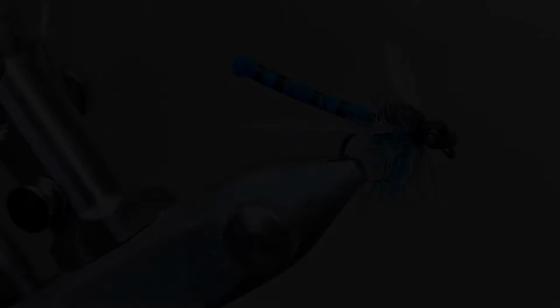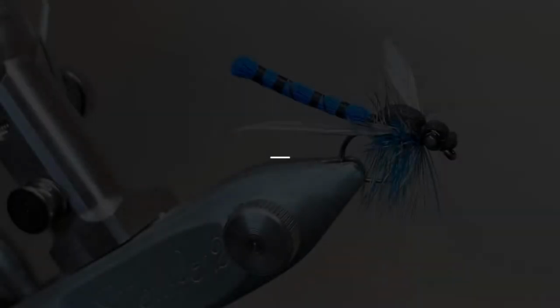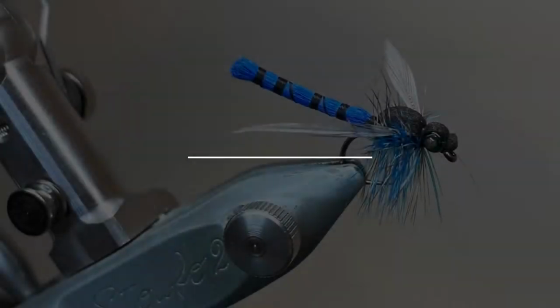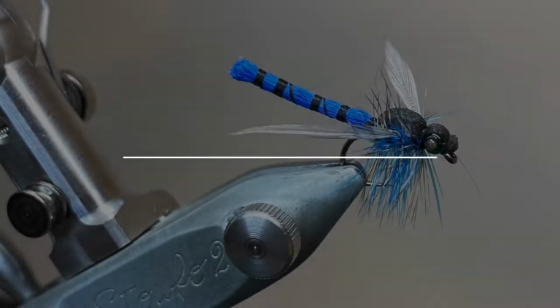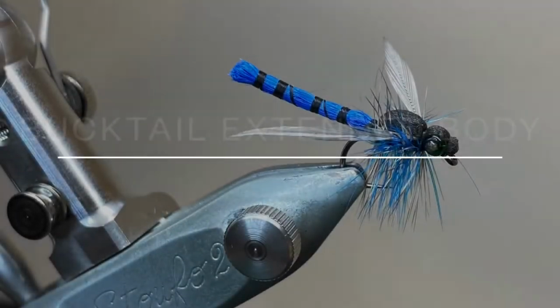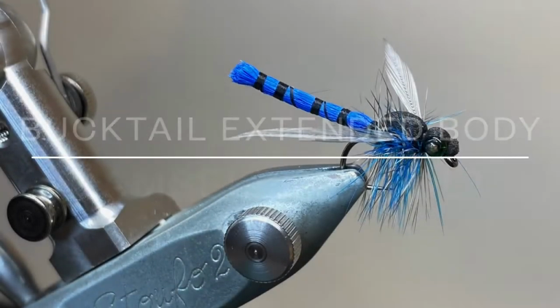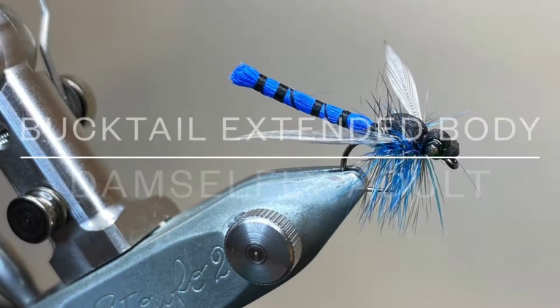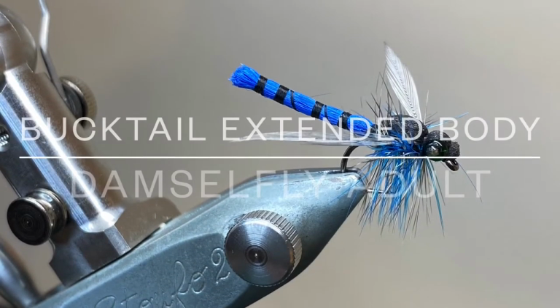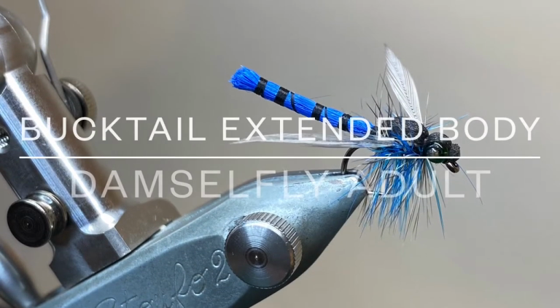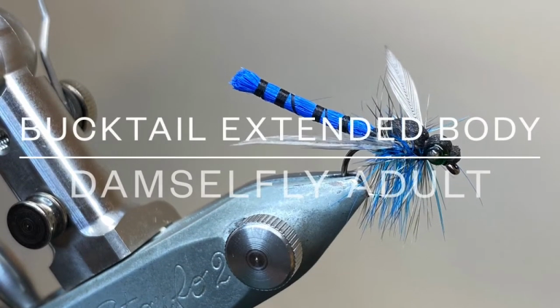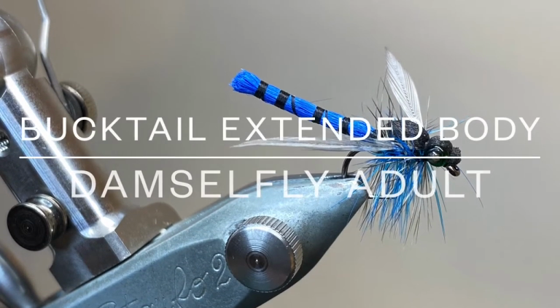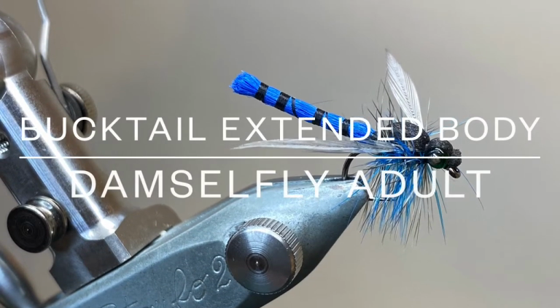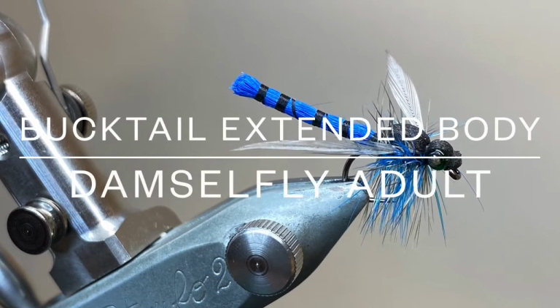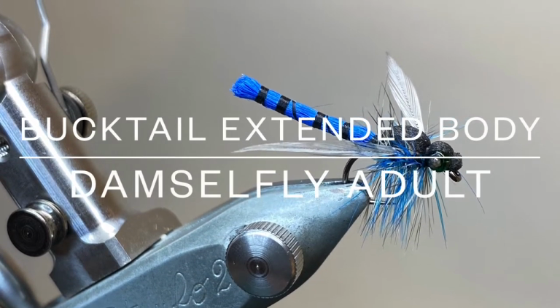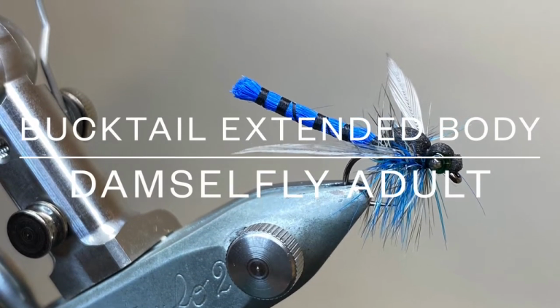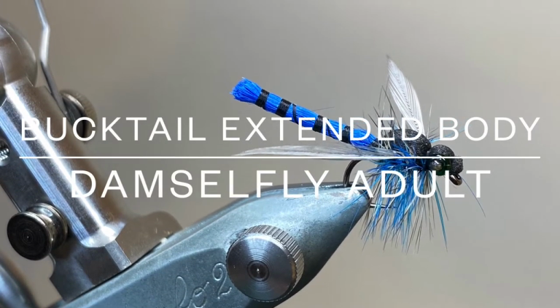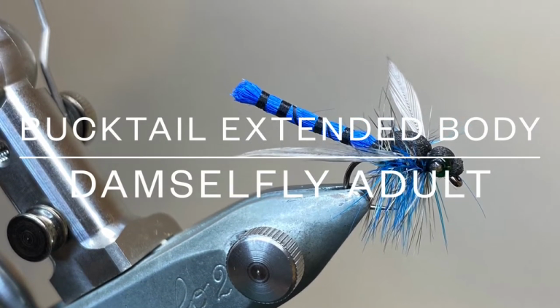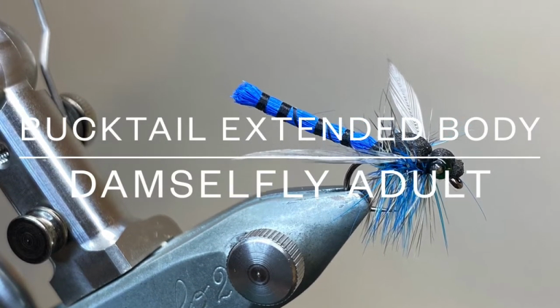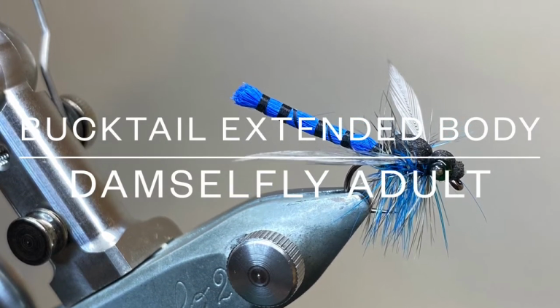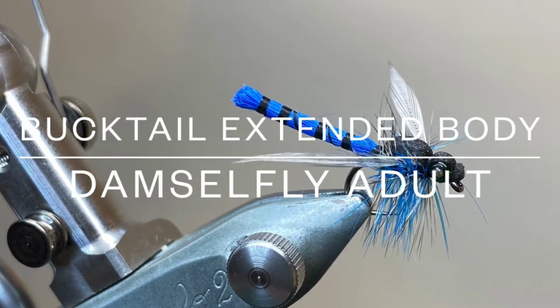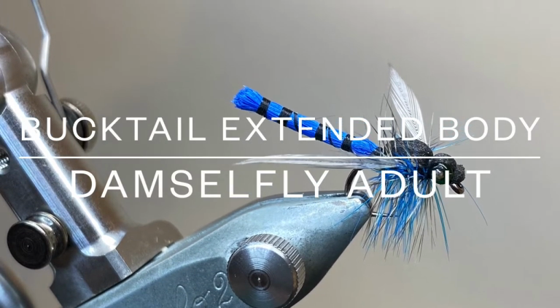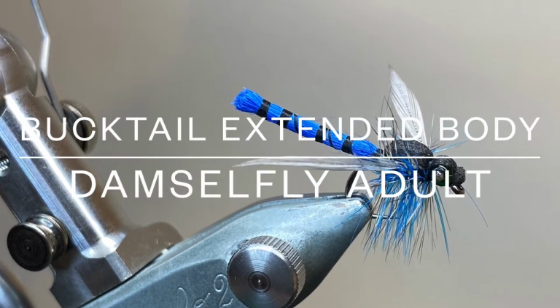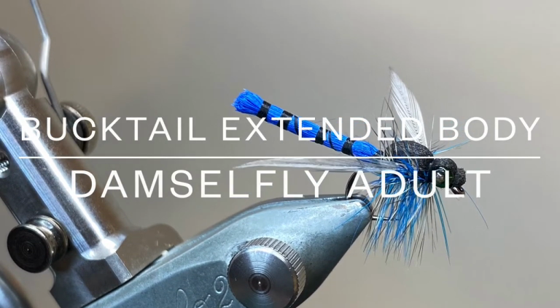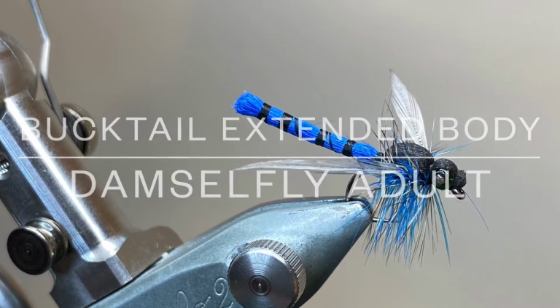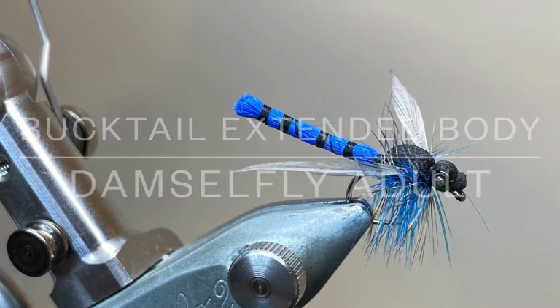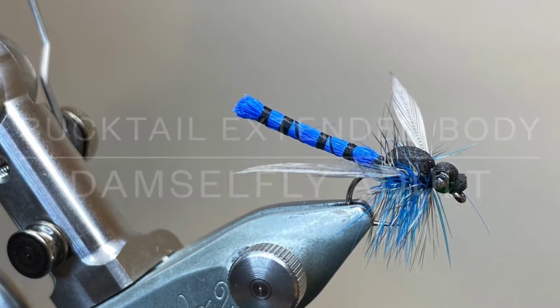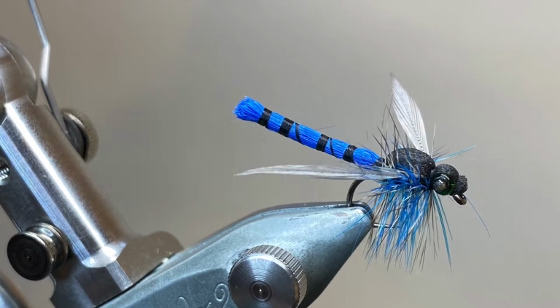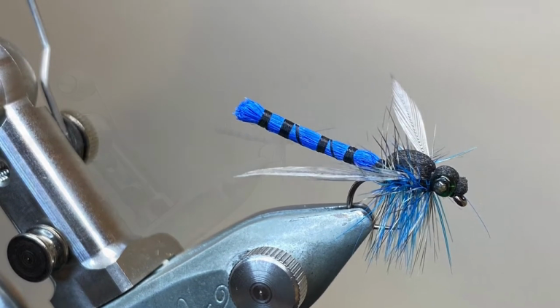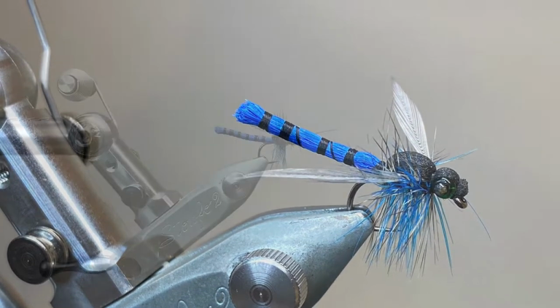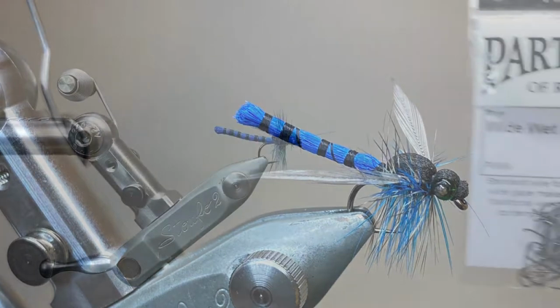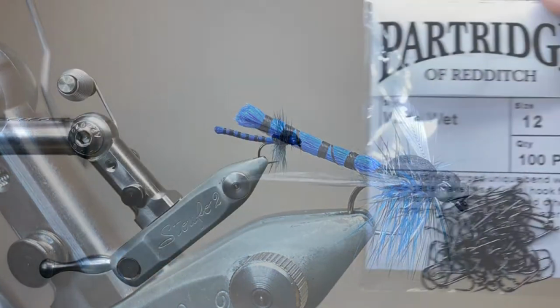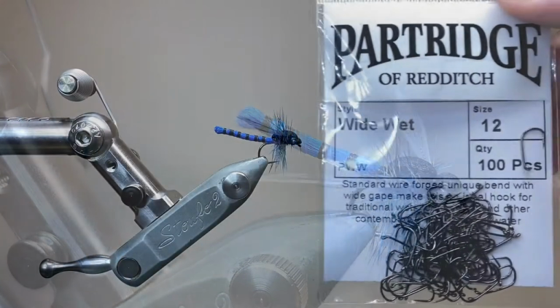Hello everybody, thanks for joining me. Today I'm tying a little damselfly pattern using bucktail to make an extended body.